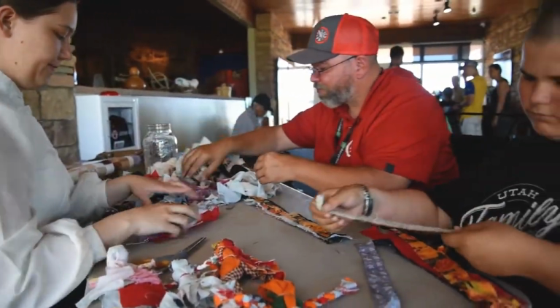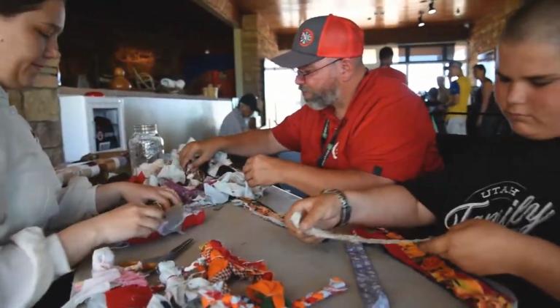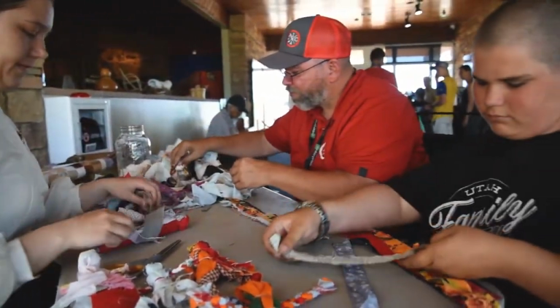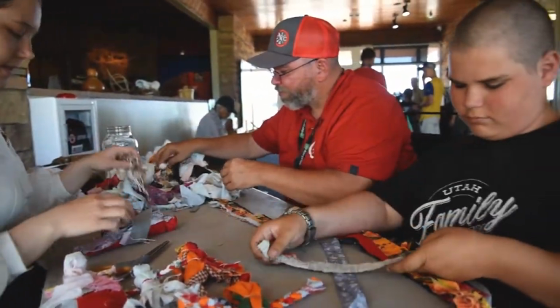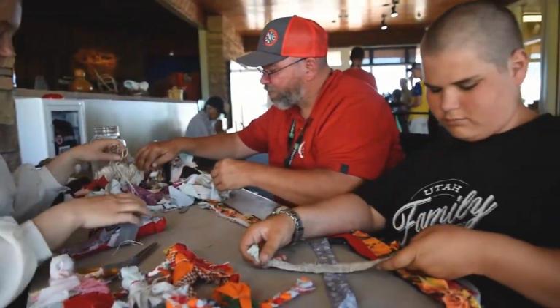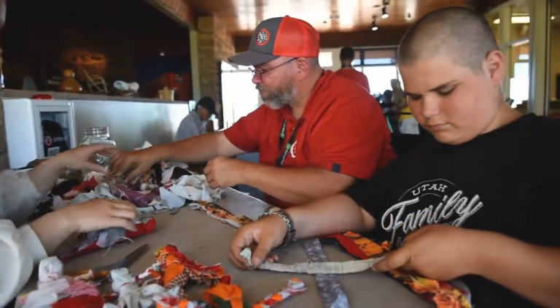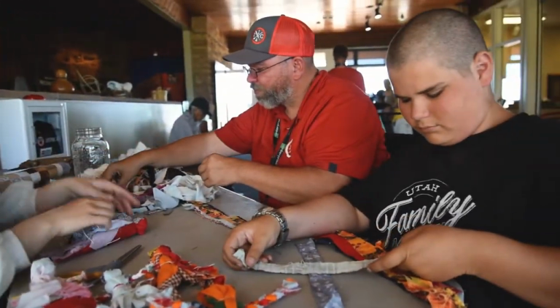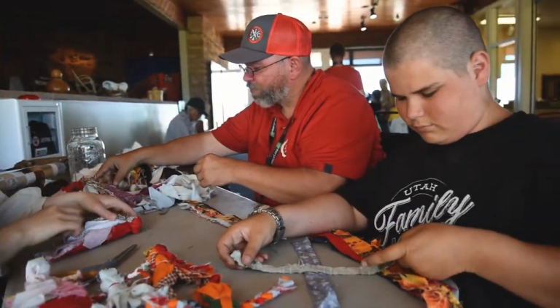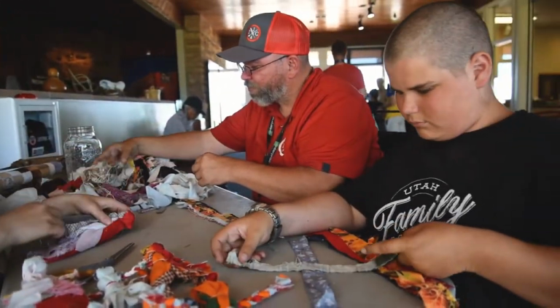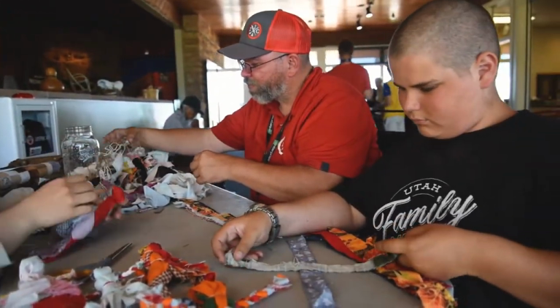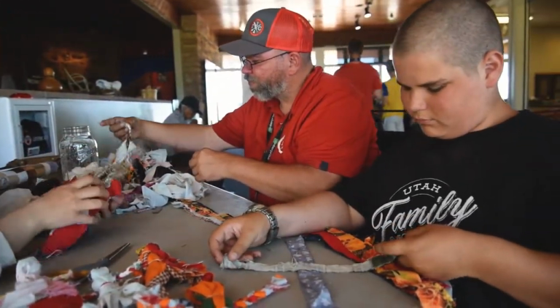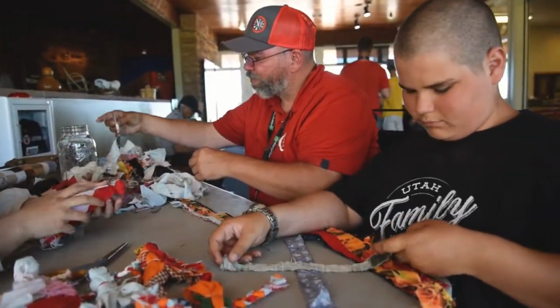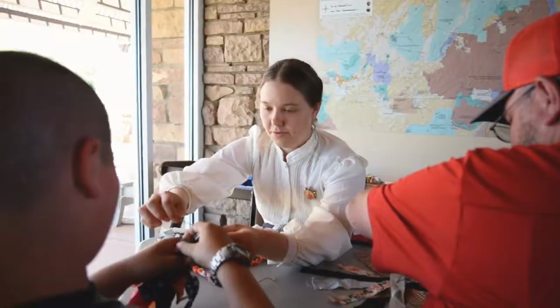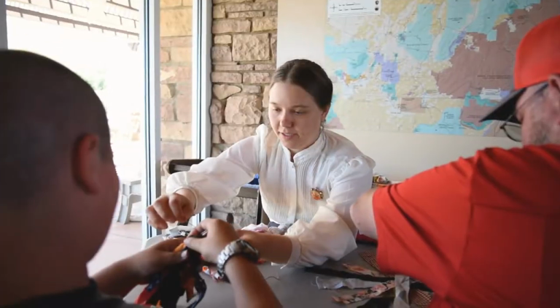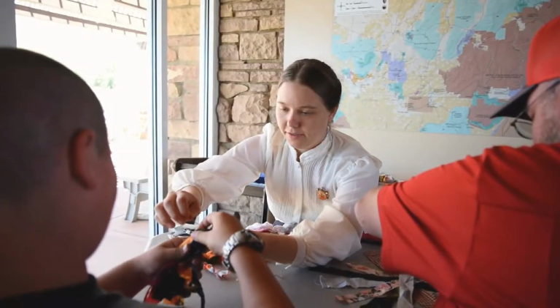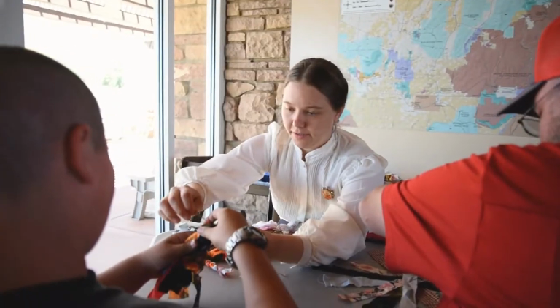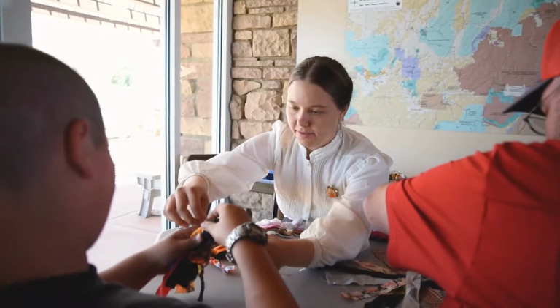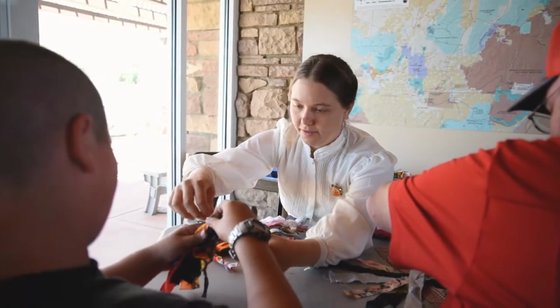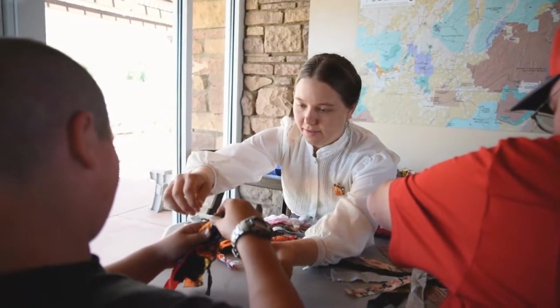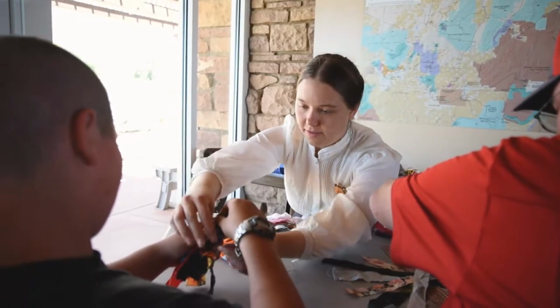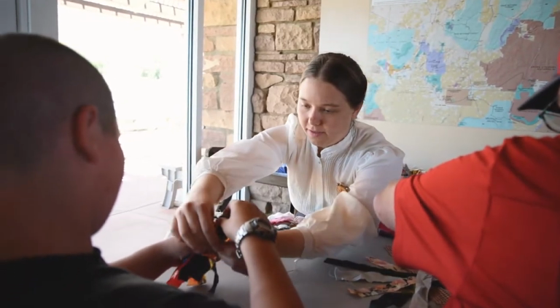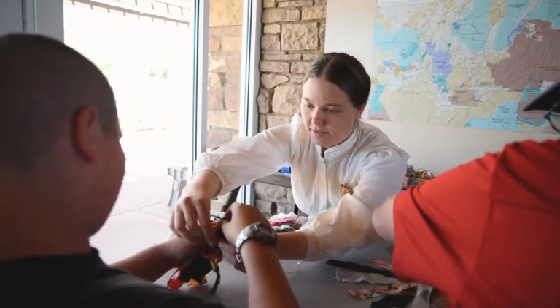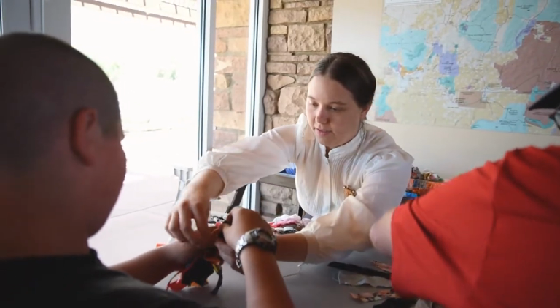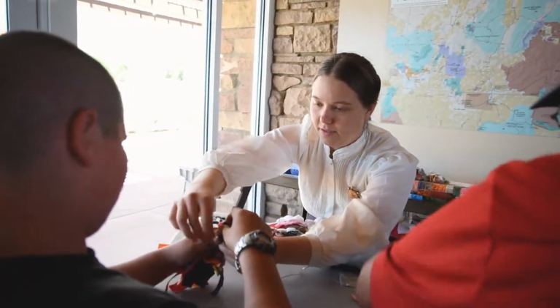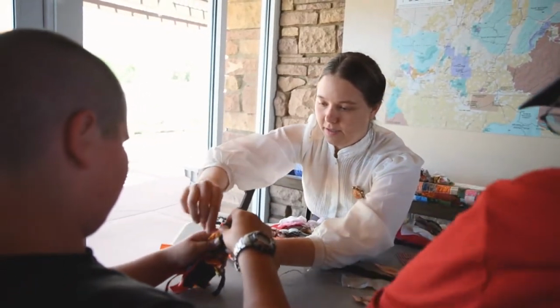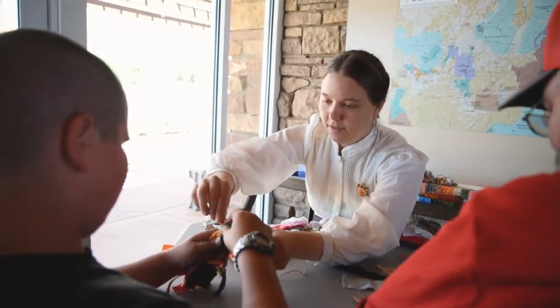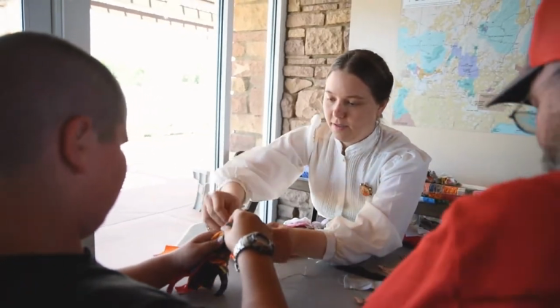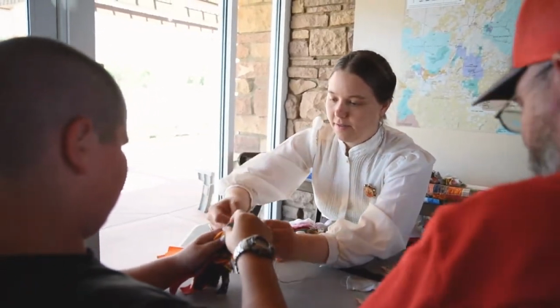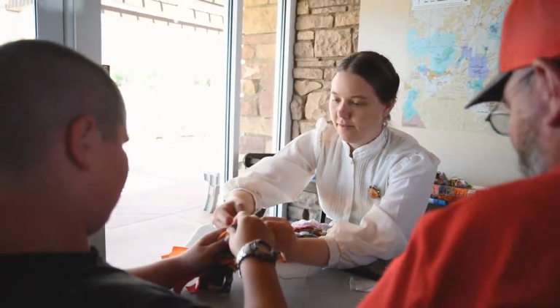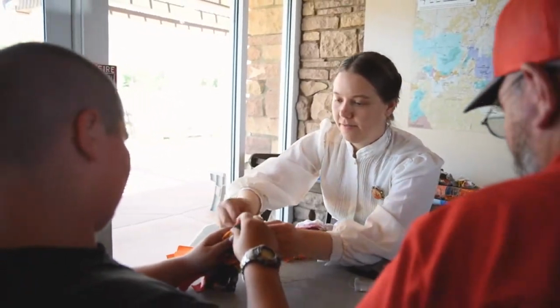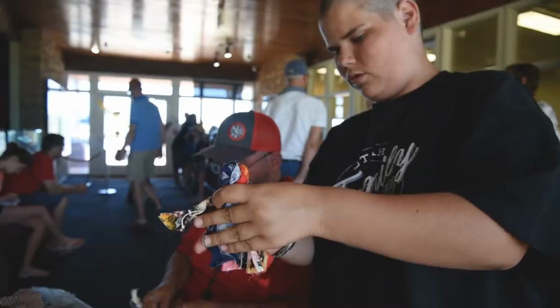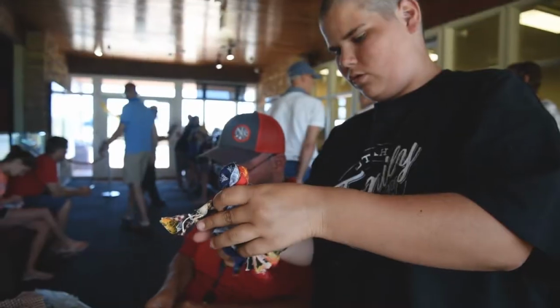Paiute children made their own toys, including using scraps of fabric to create dolls.